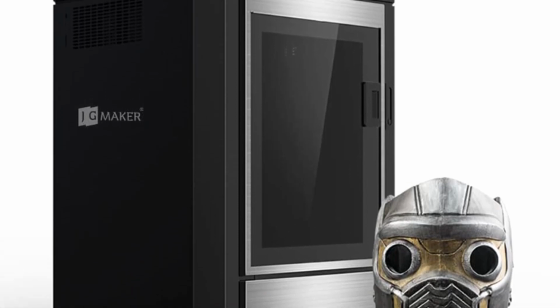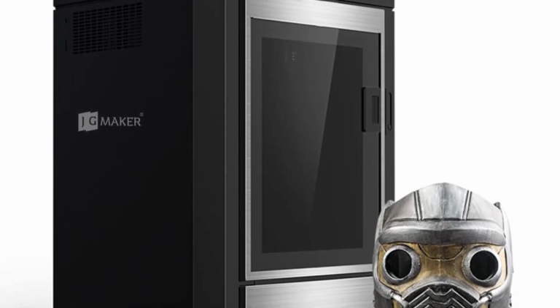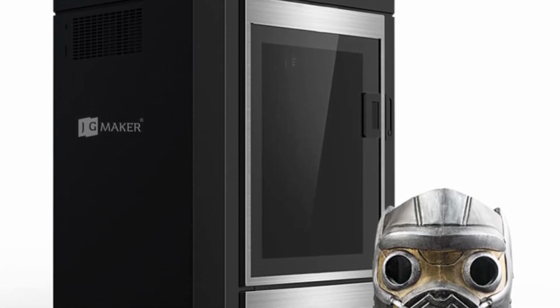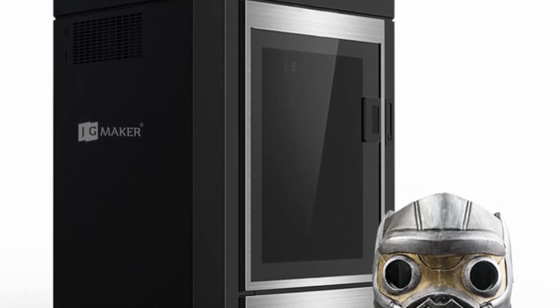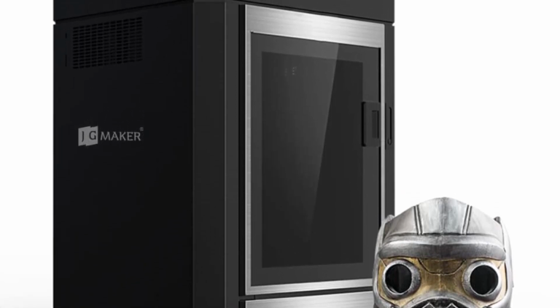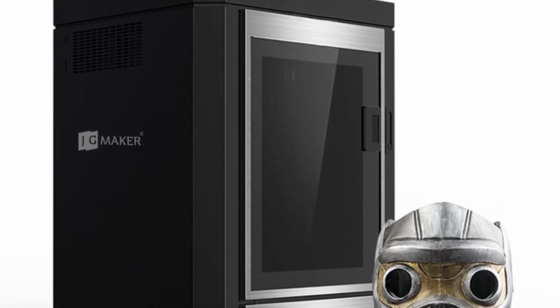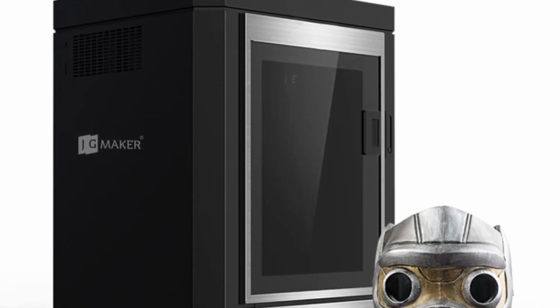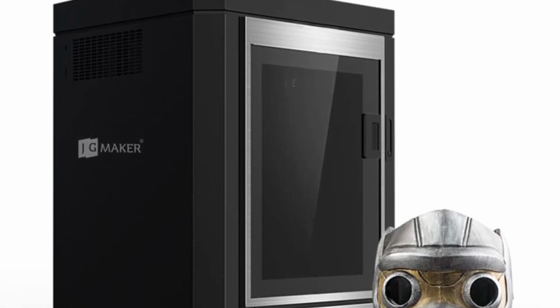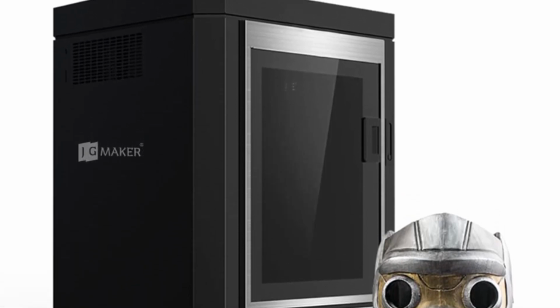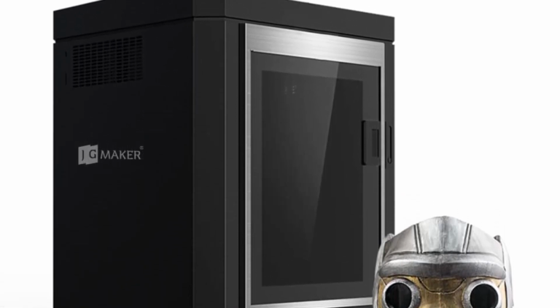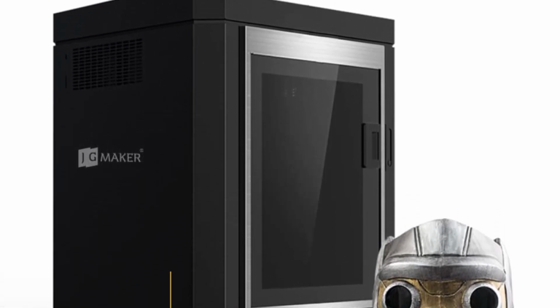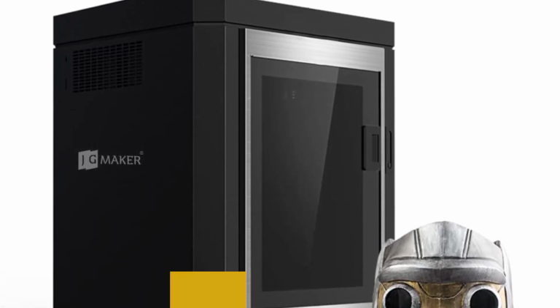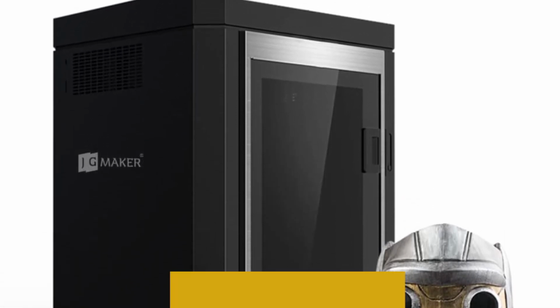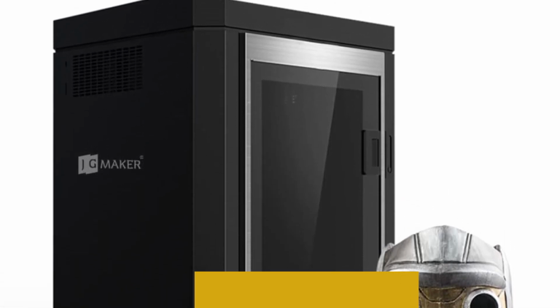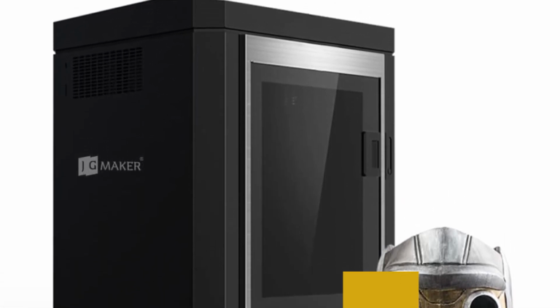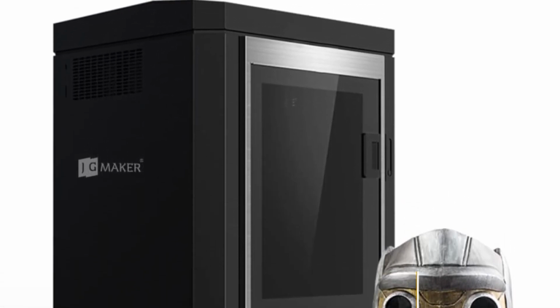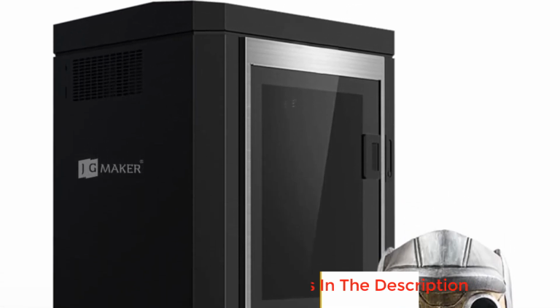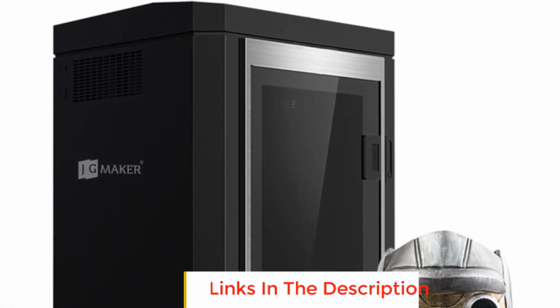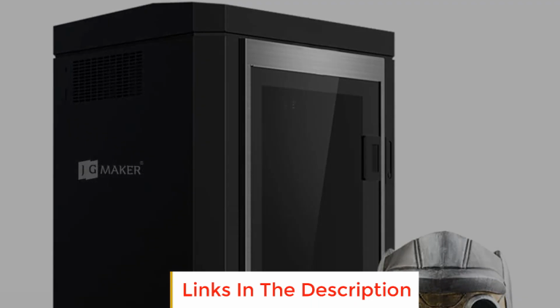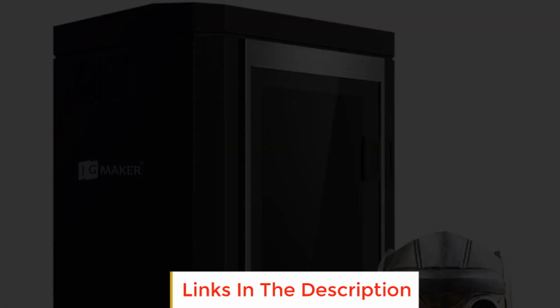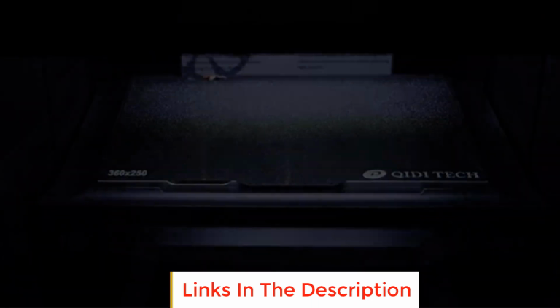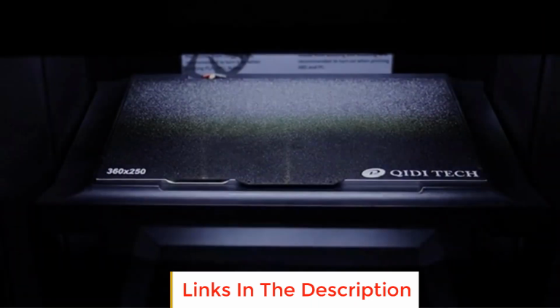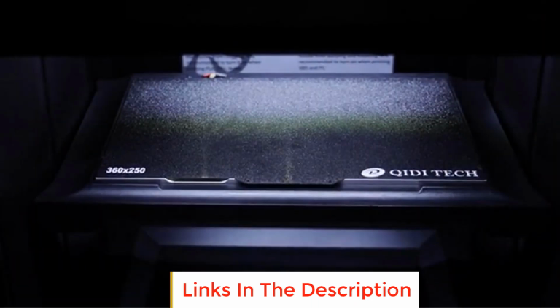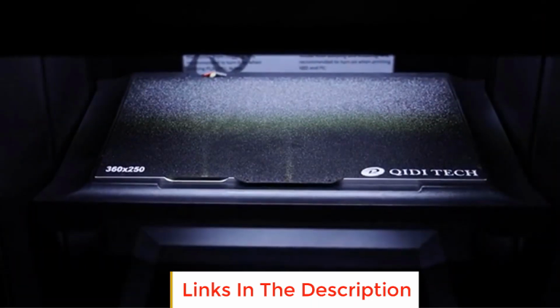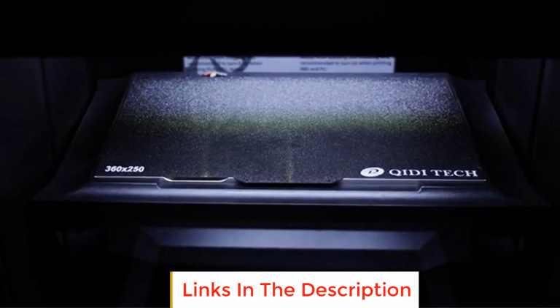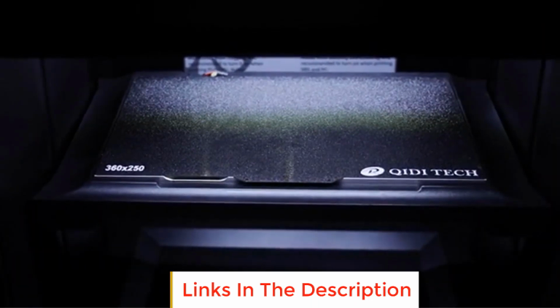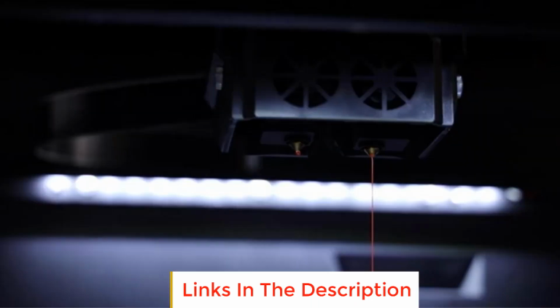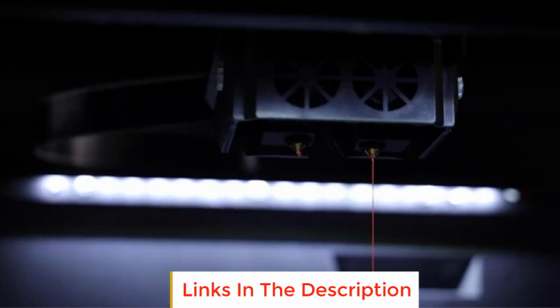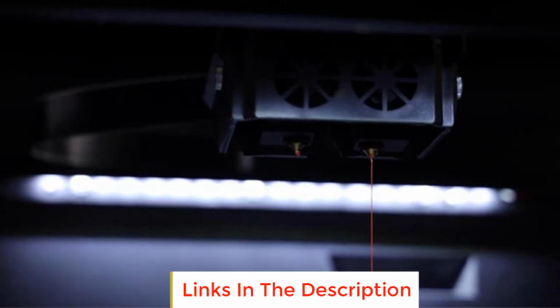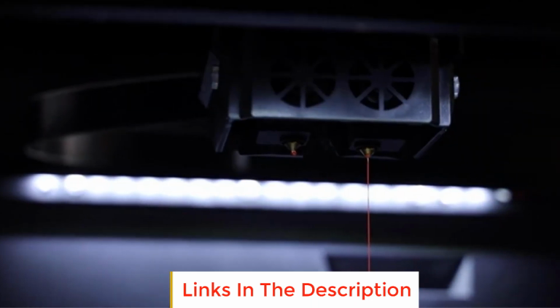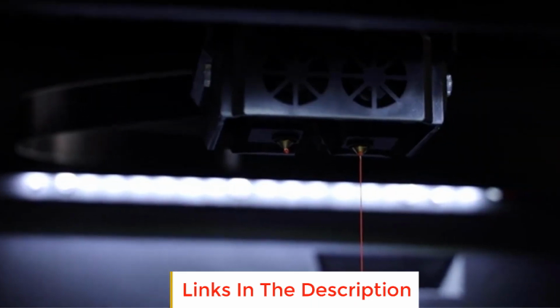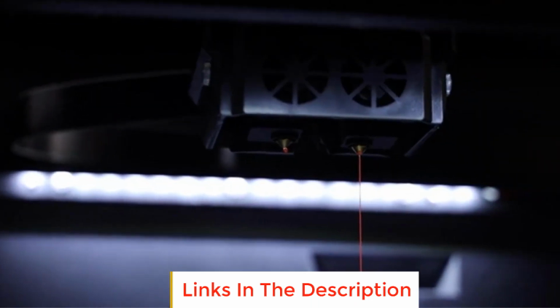Number two: JG Maker Industrial Grade 3D printer. The JG Maker industrial grade 3D printer is a powerhouse in the world of 3D printing, boasting an ultra-large build volume of up to 500 x 400 x 600 millimeters.